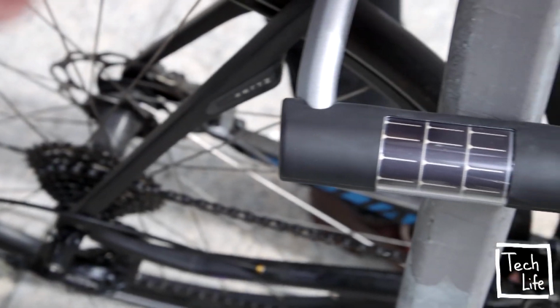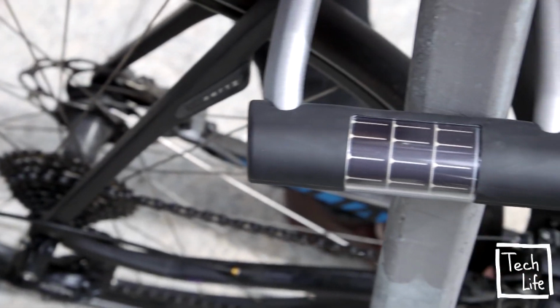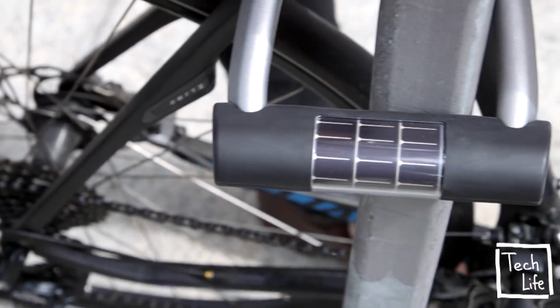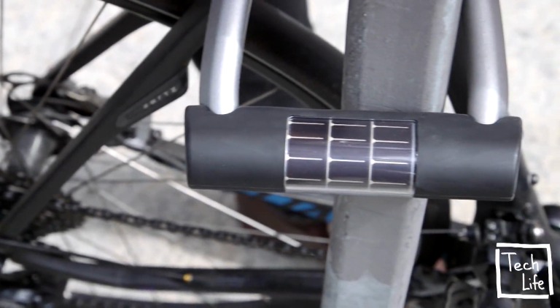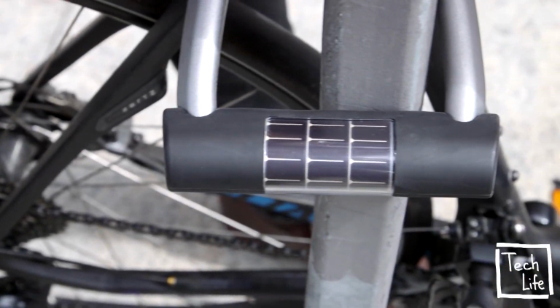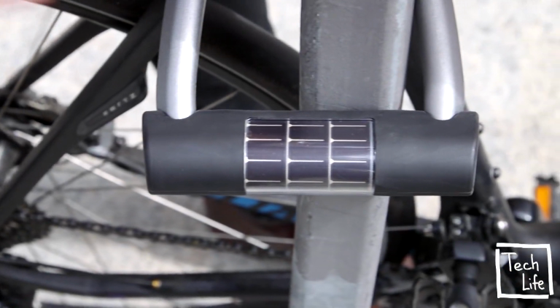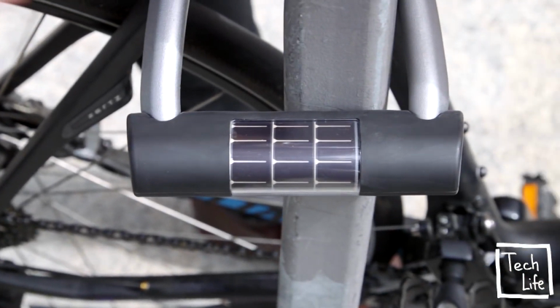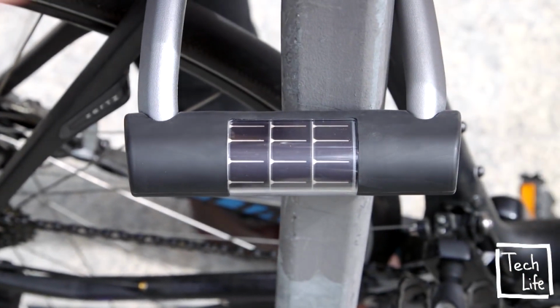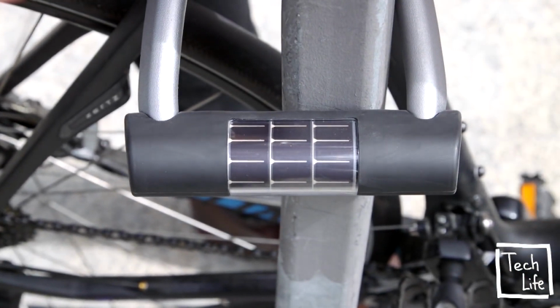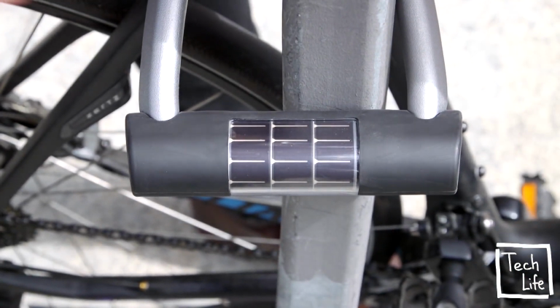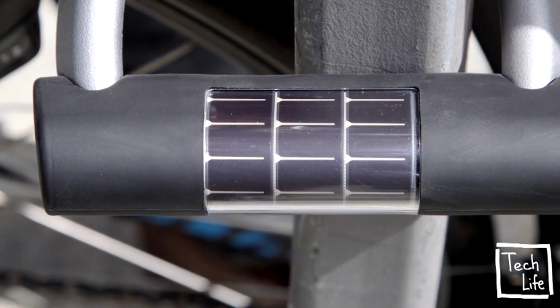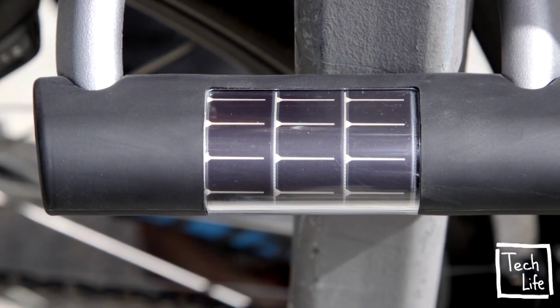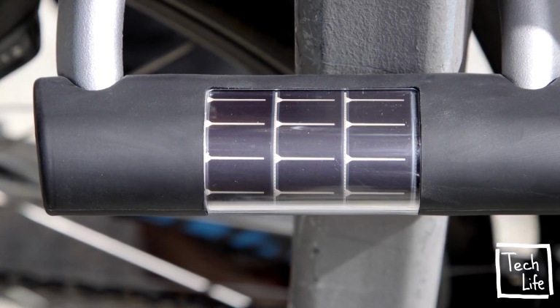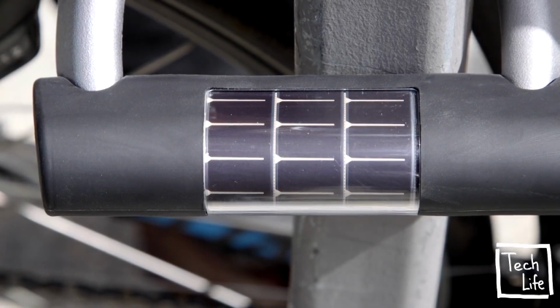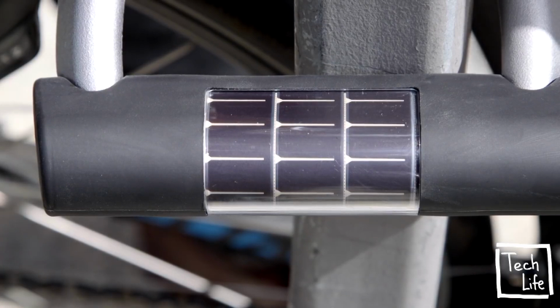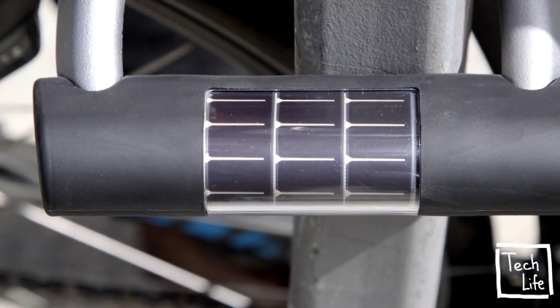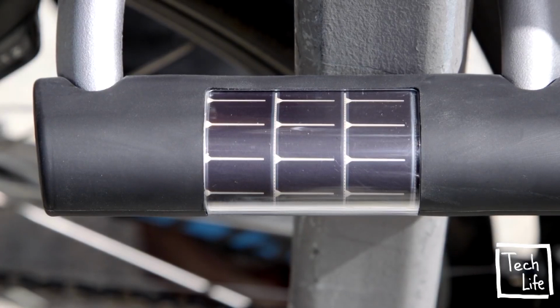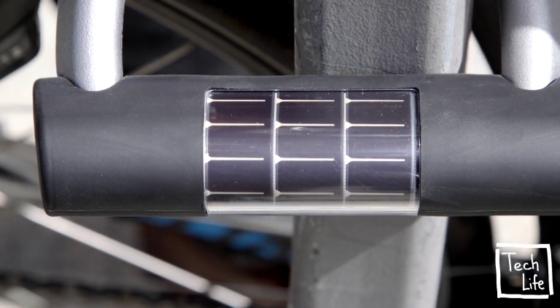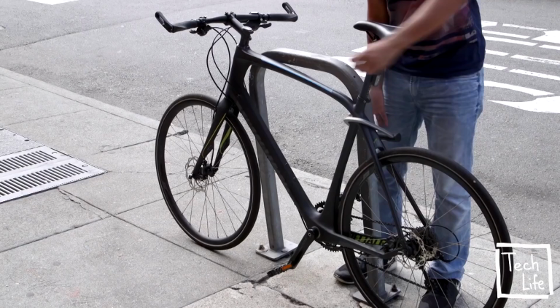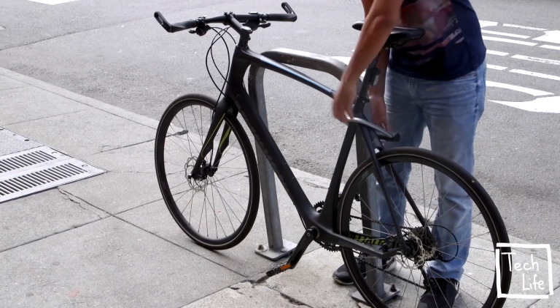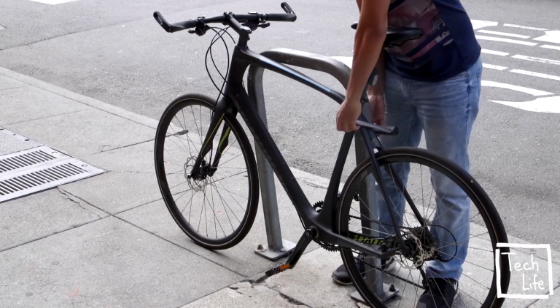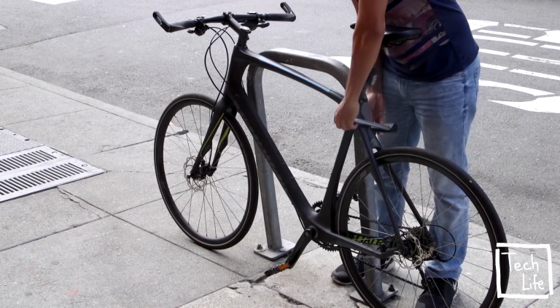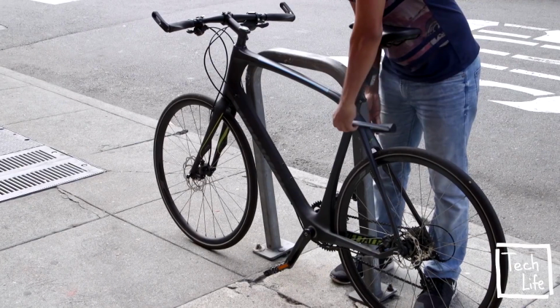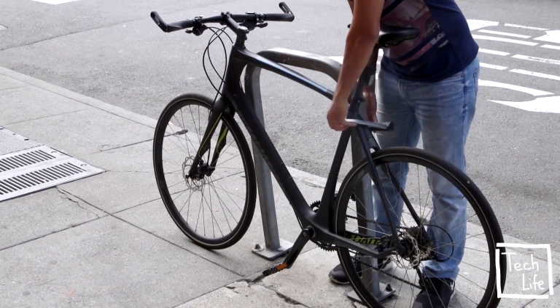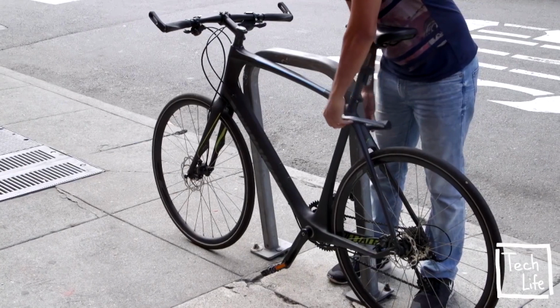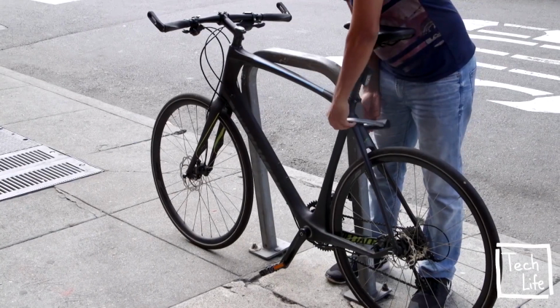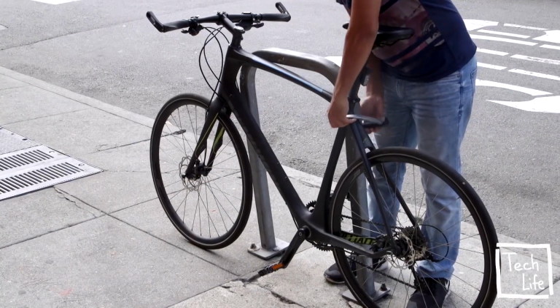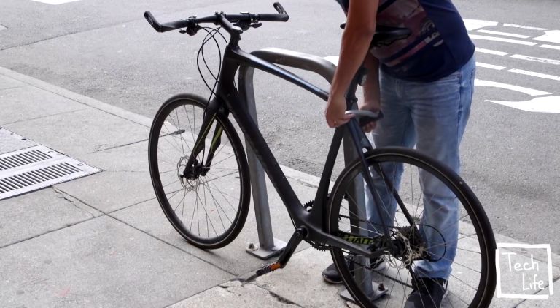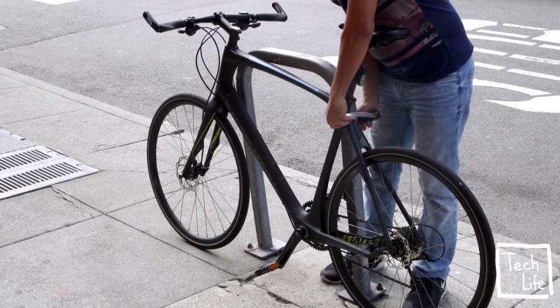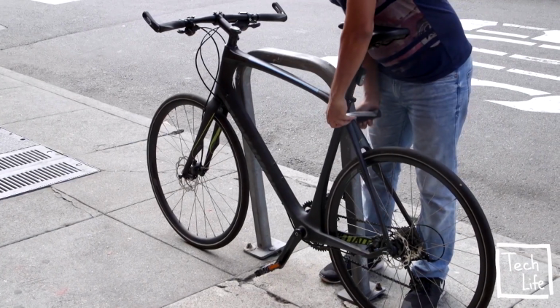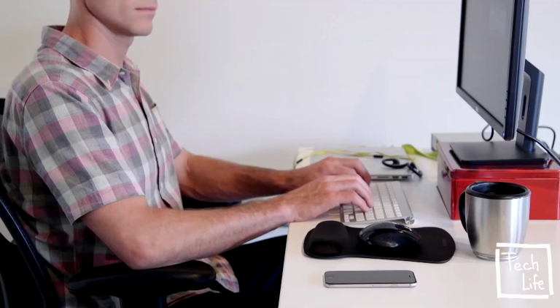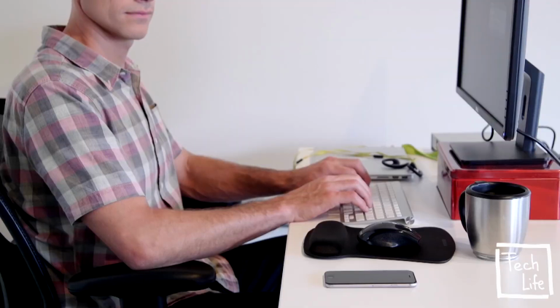Ellipse is solar powered, so it charges automatically as I go about my day. Most of all, I need my bike lock to be secure.